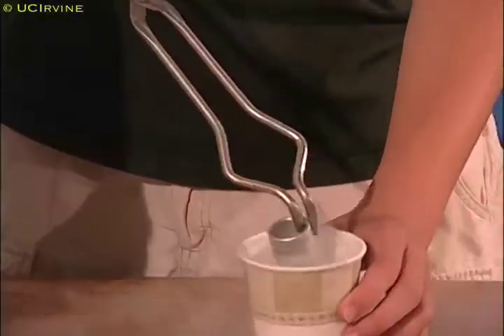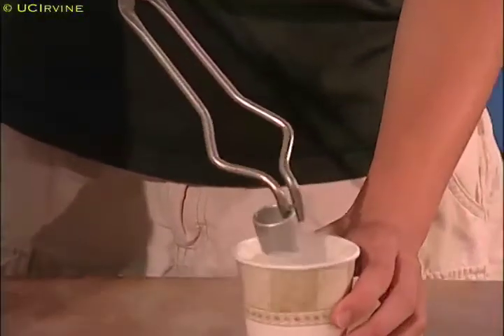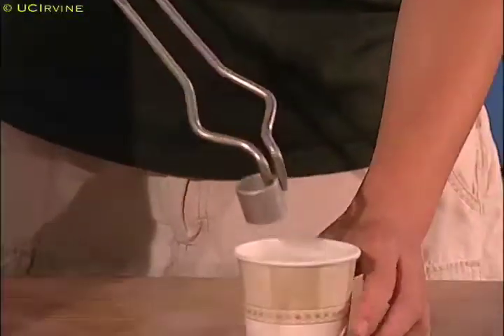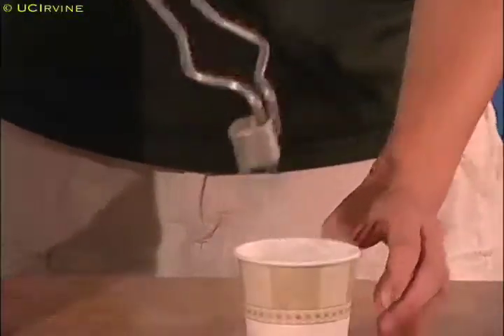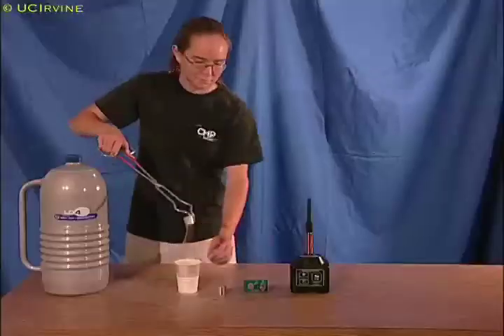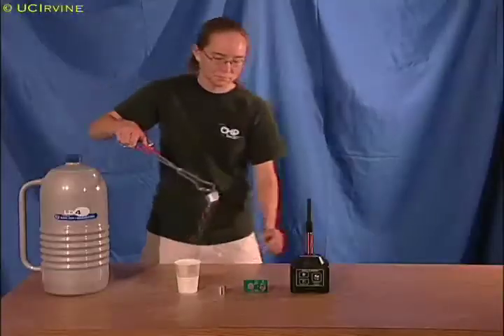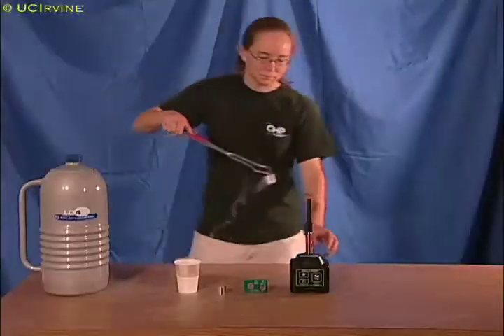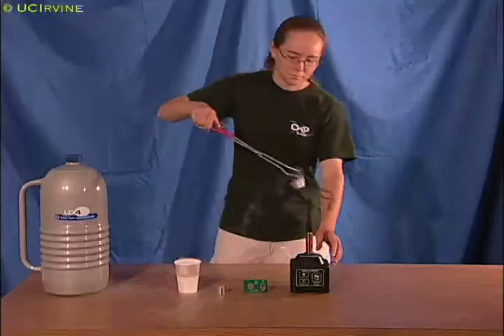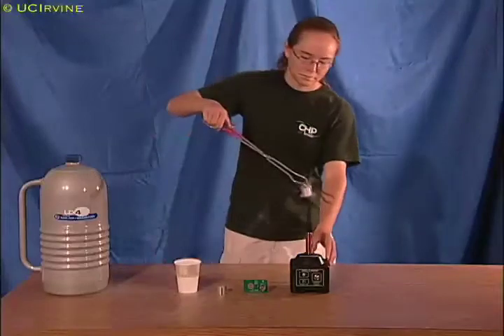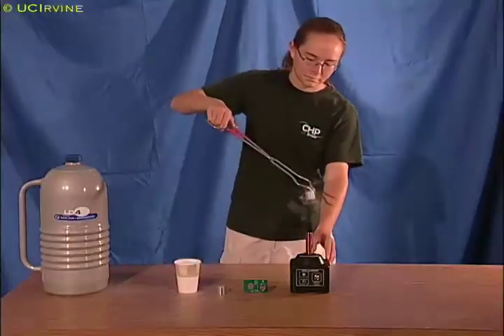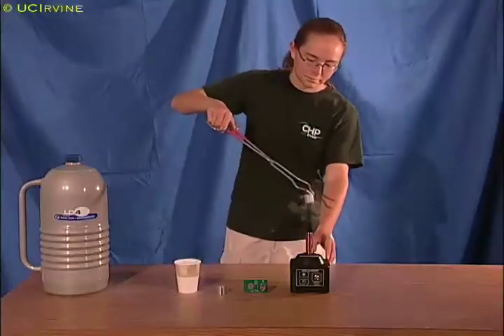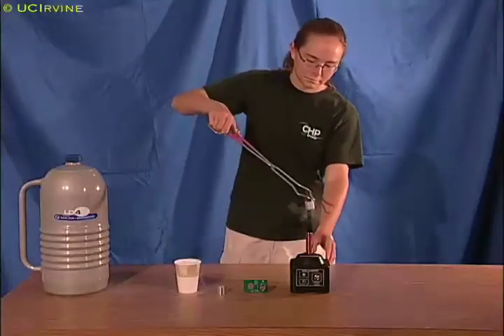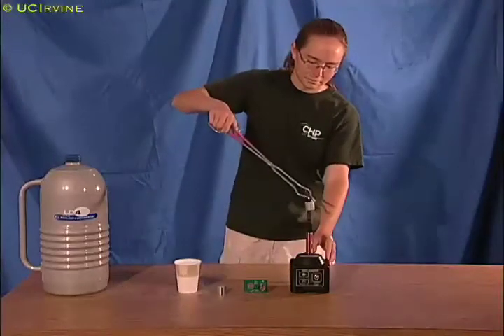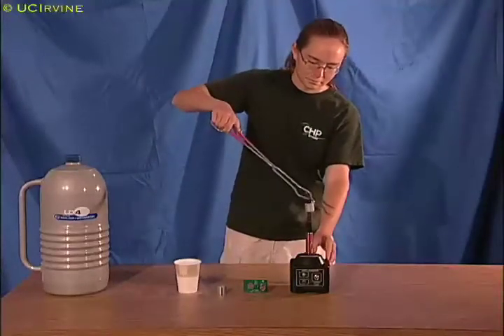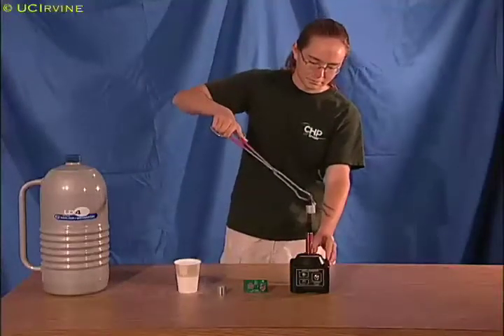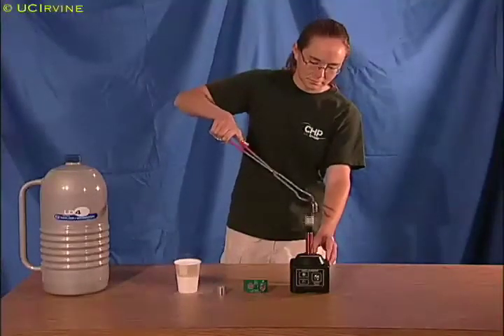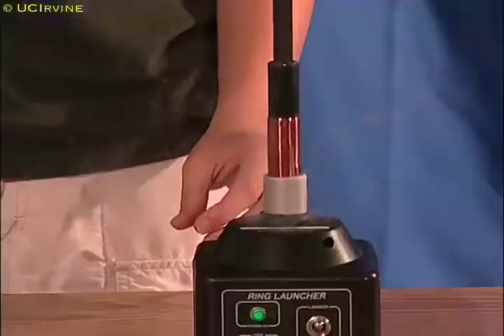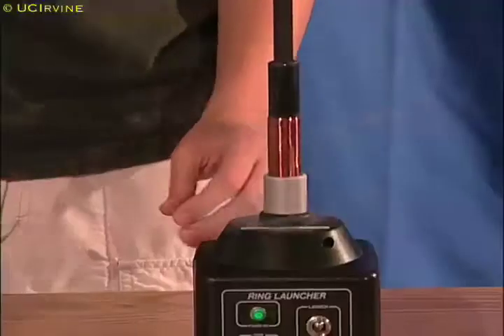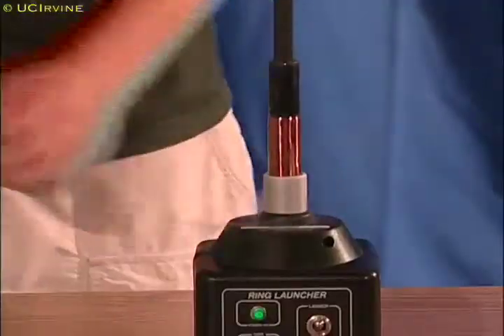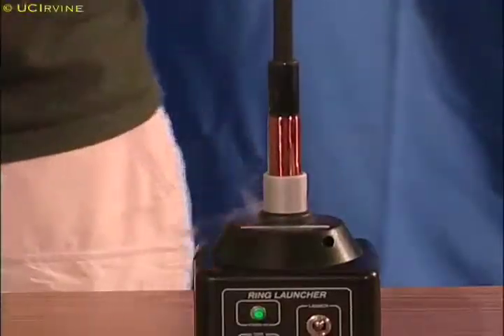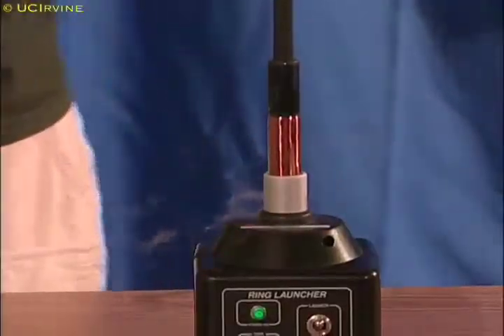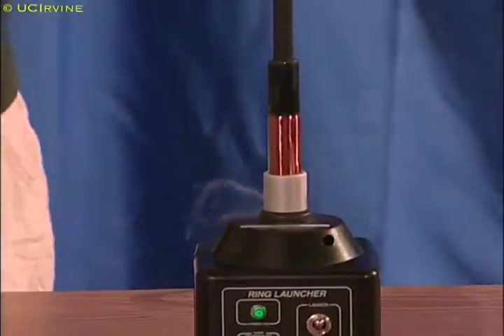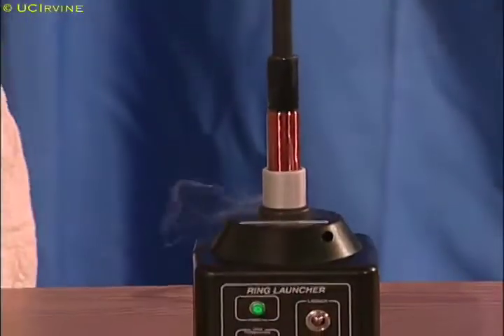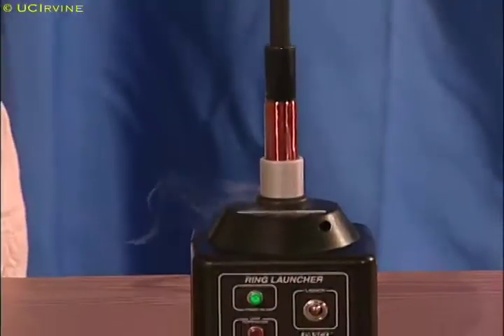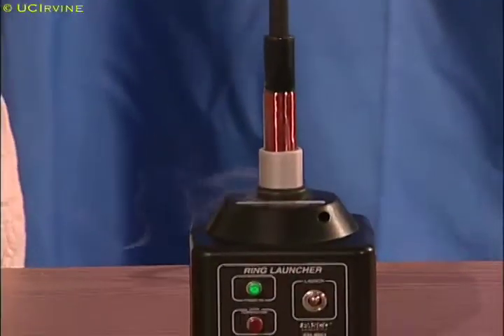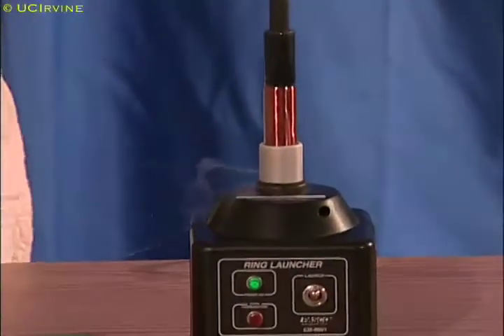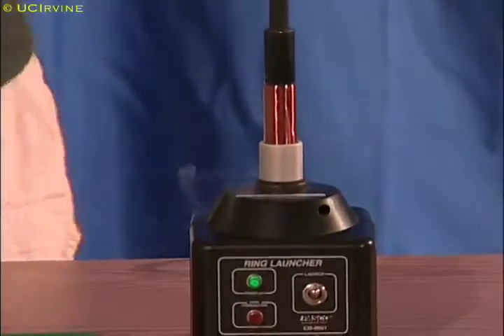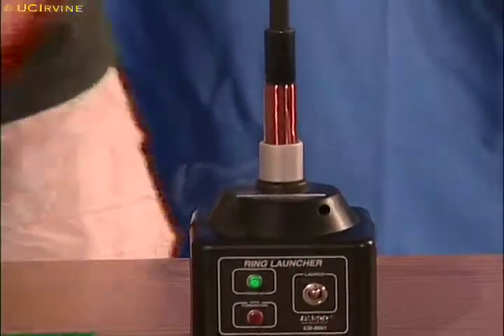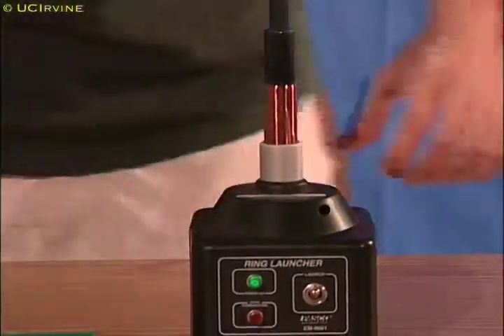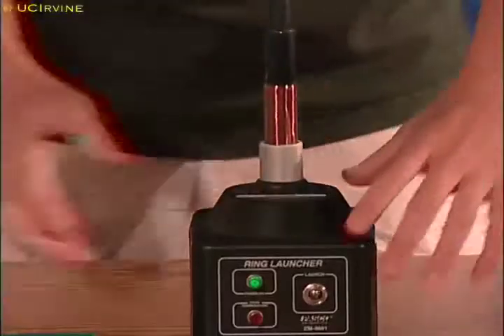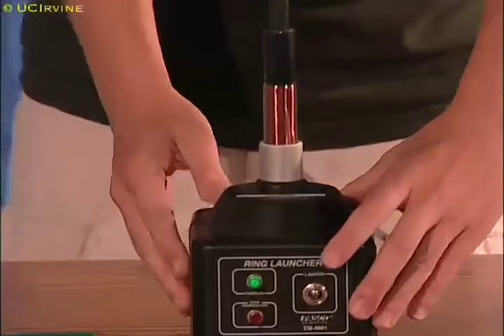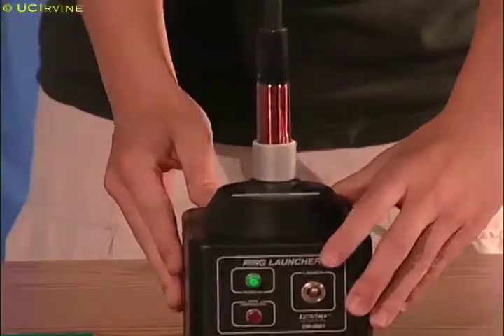Since it gains more kinetic energy, the ring has more energy to convert into potential energy, and it shoots up much higher than before.